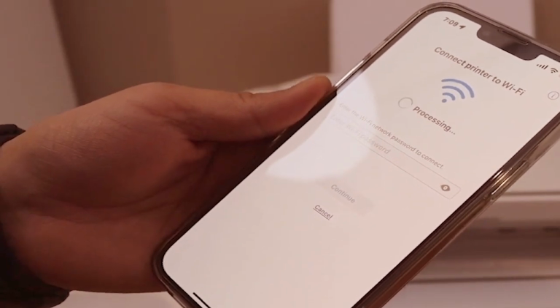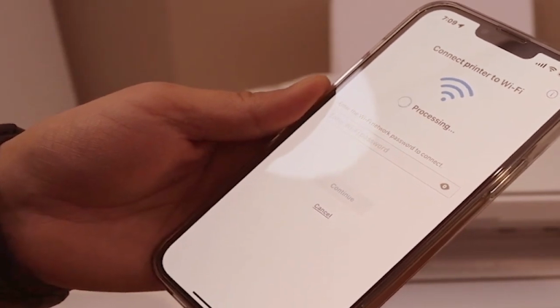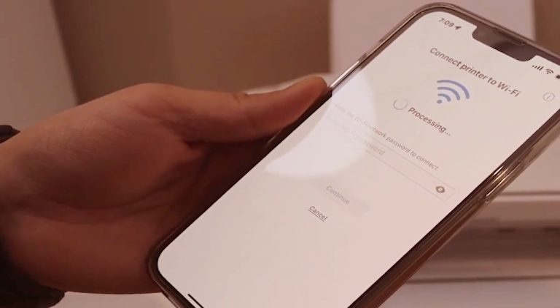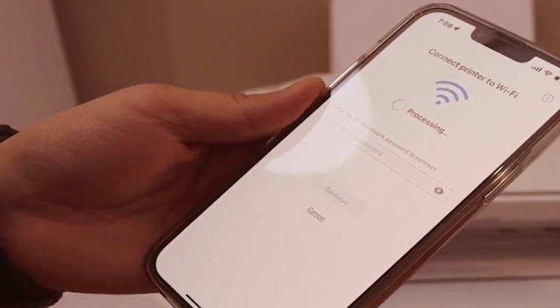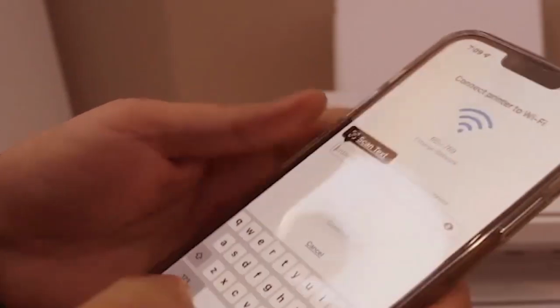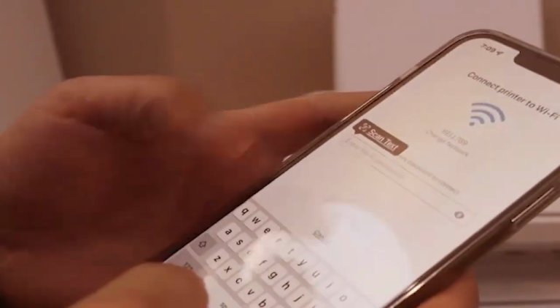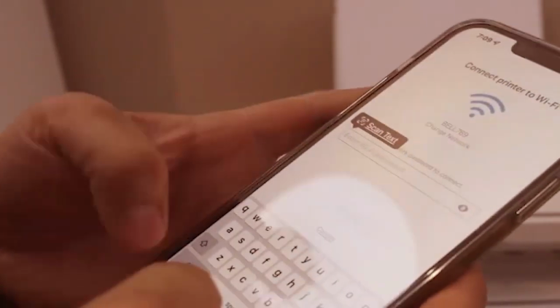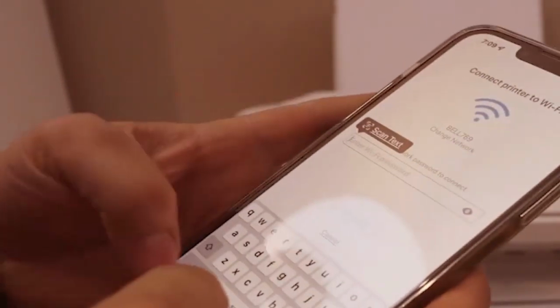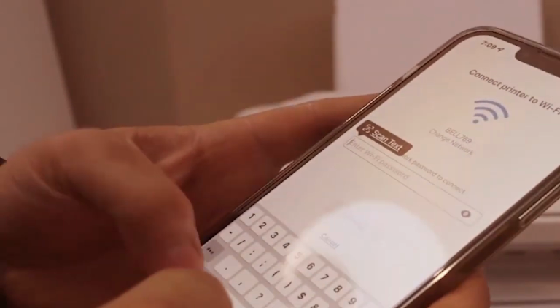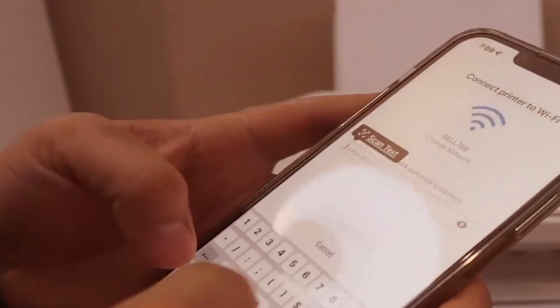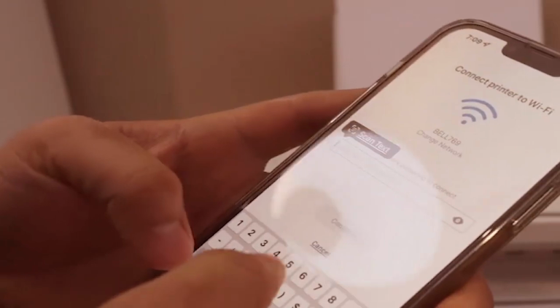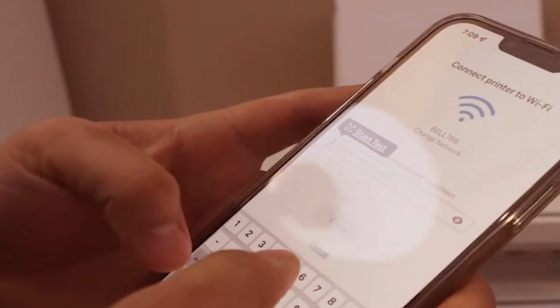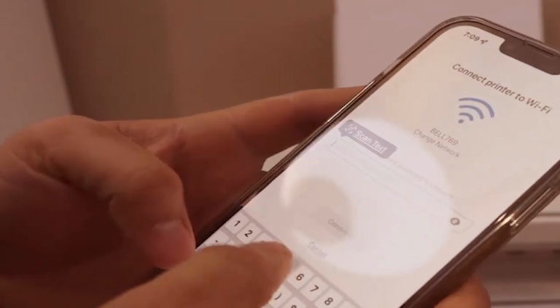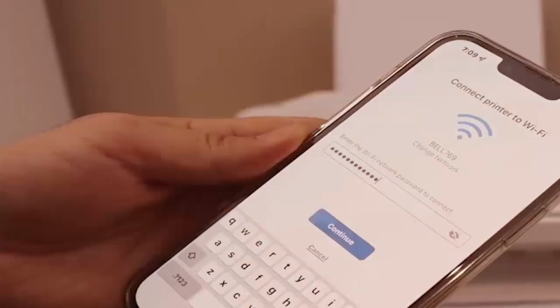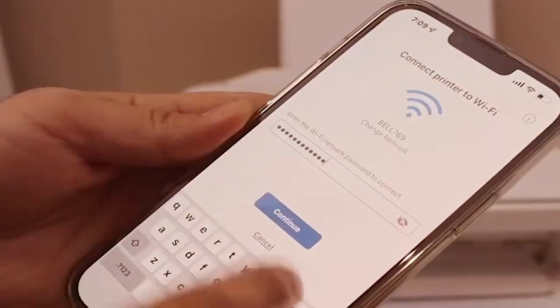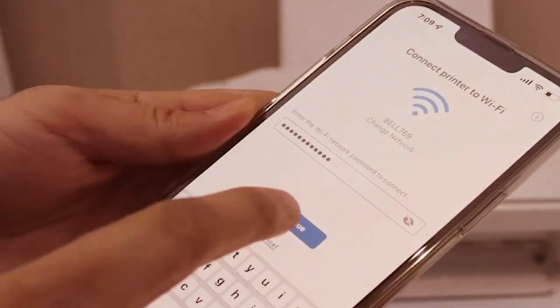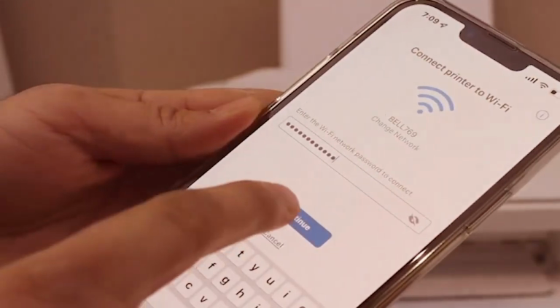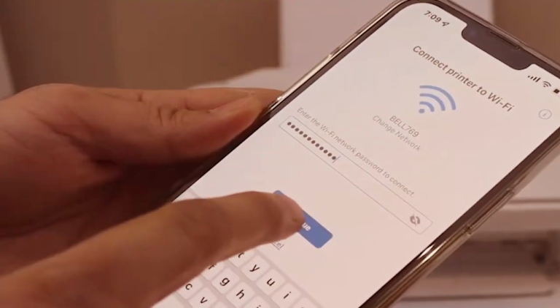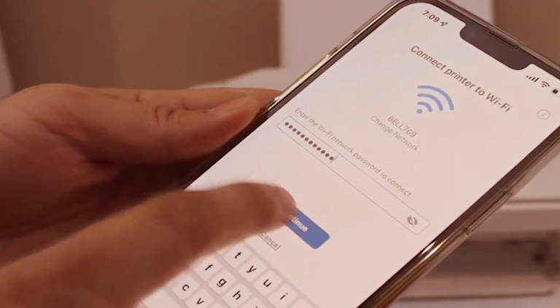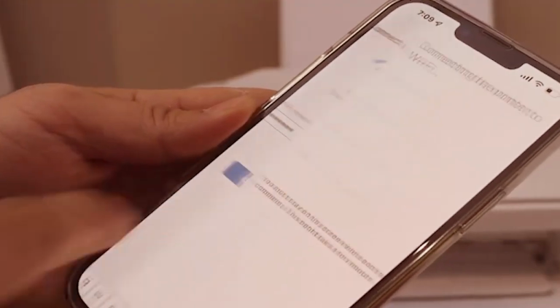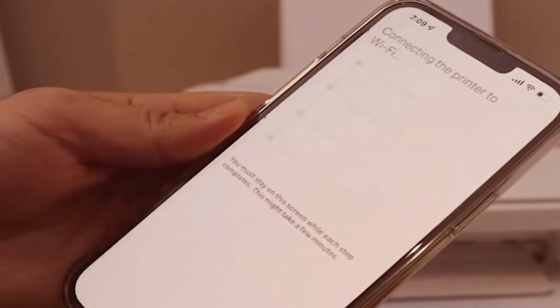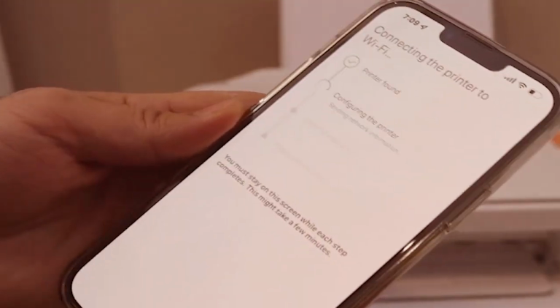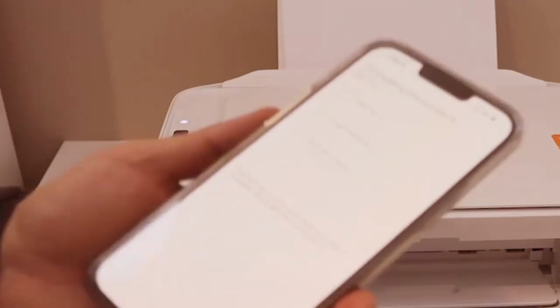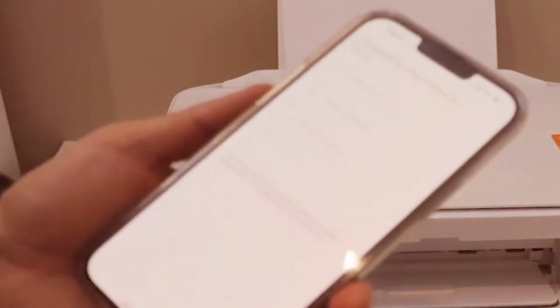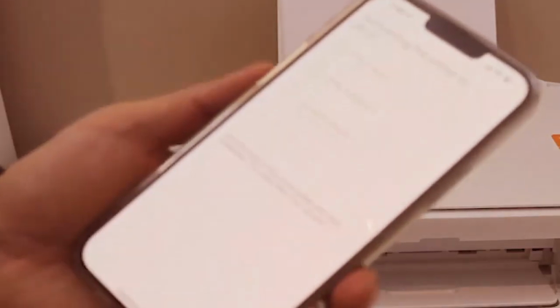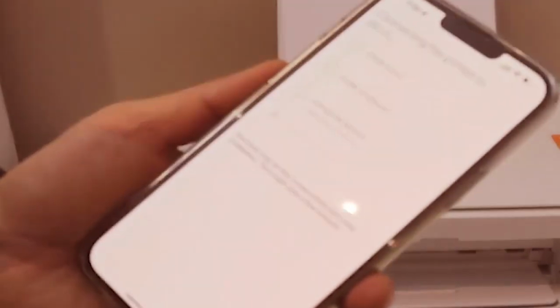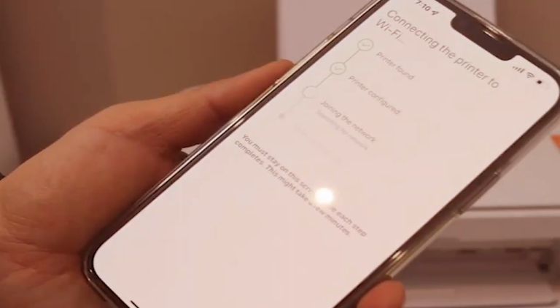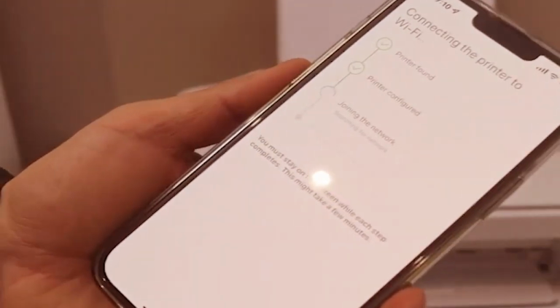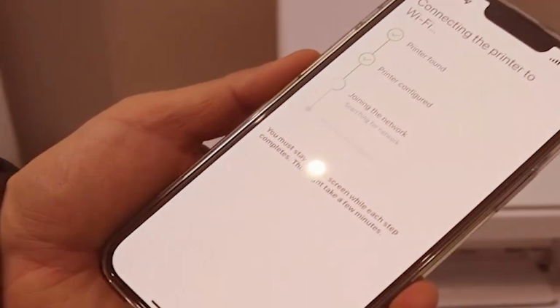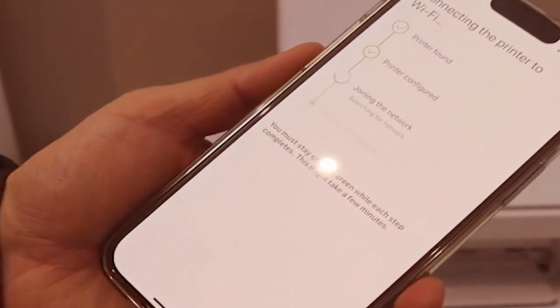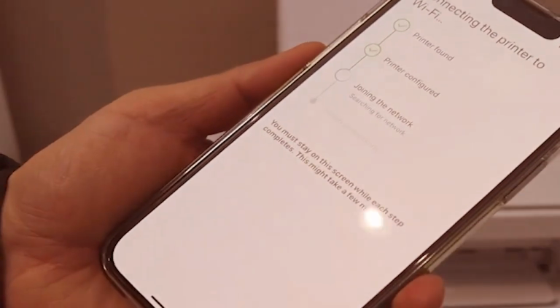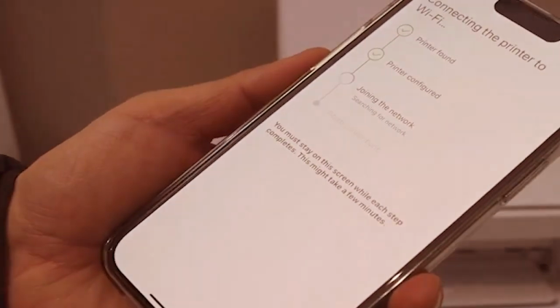You have to enter the password of the Wi-Fi network, then click continue and continue the setup process.